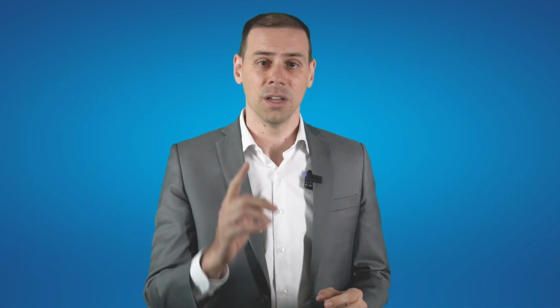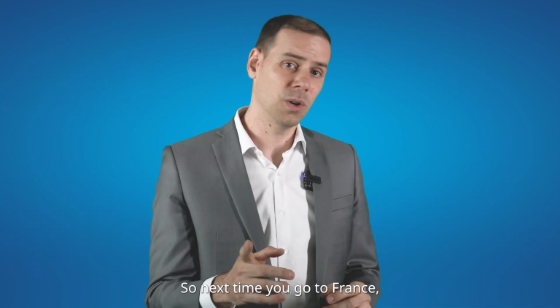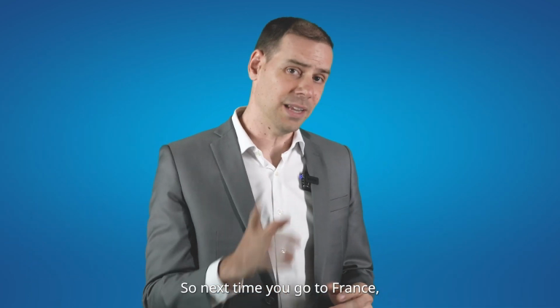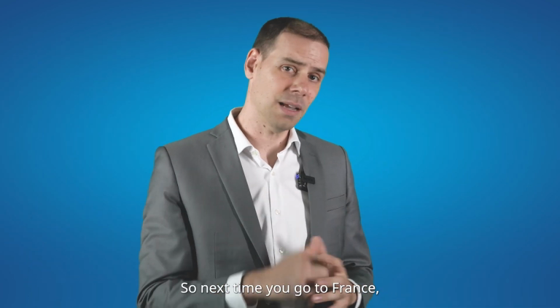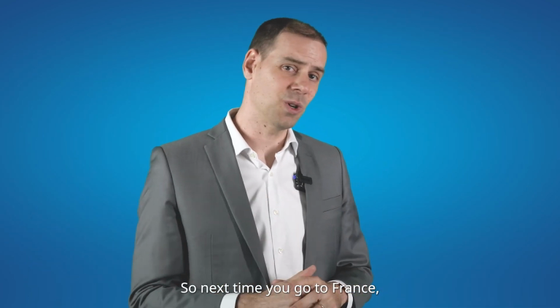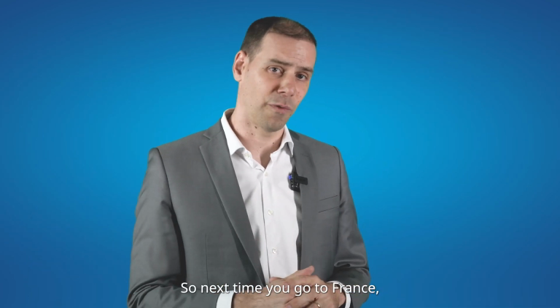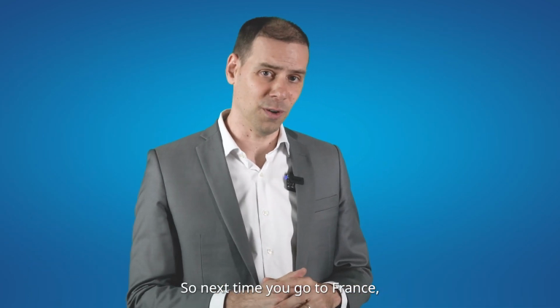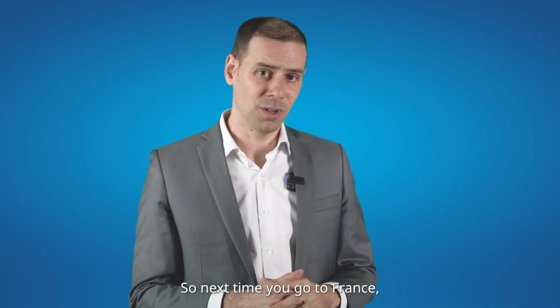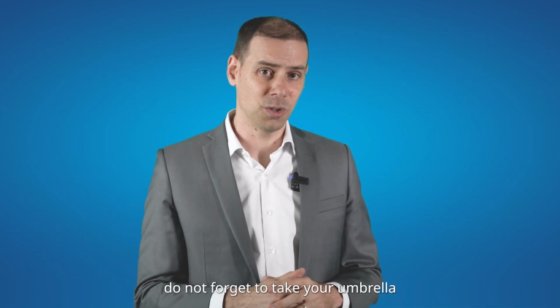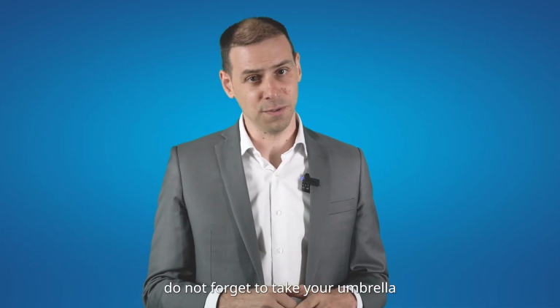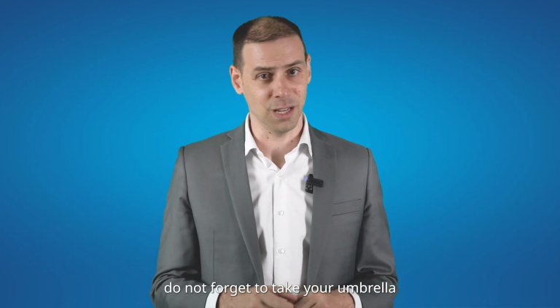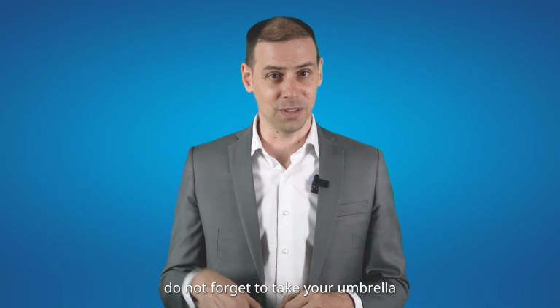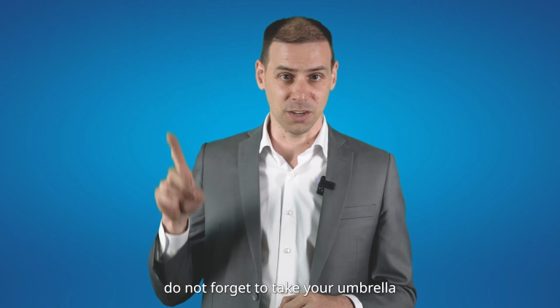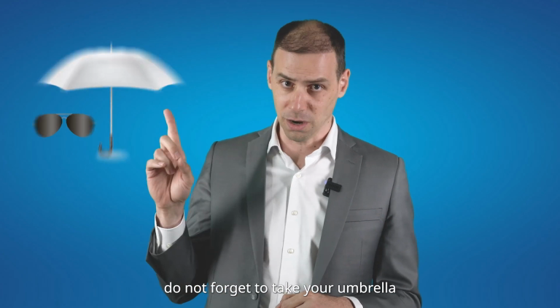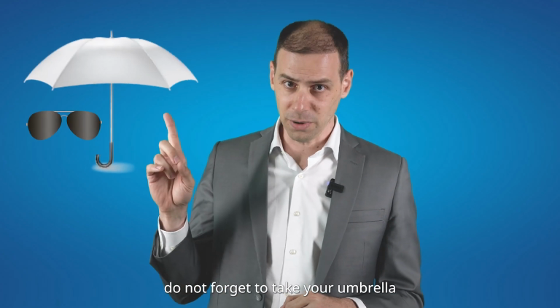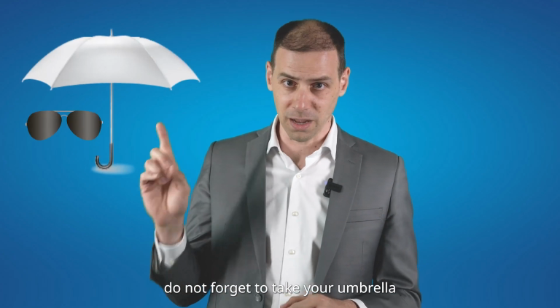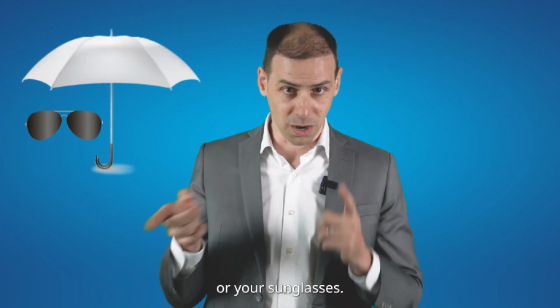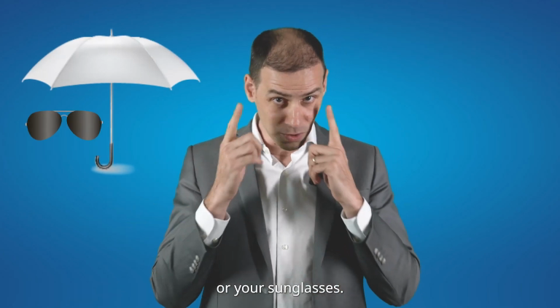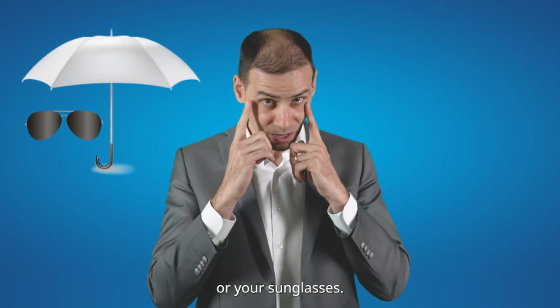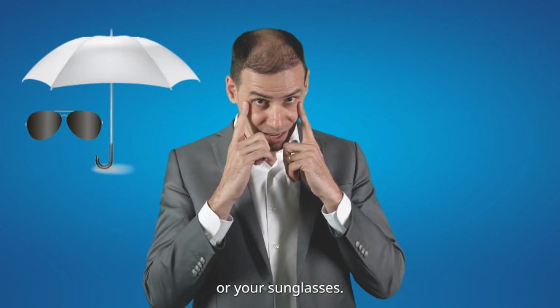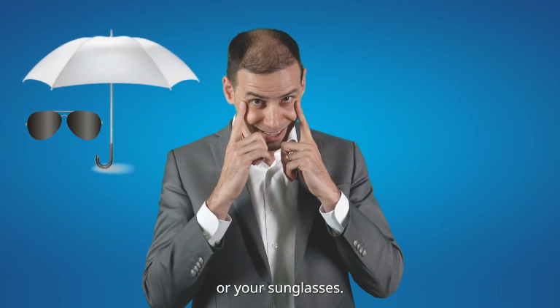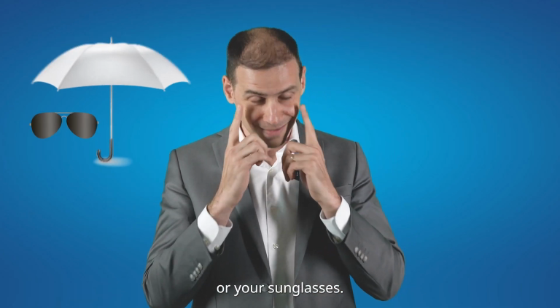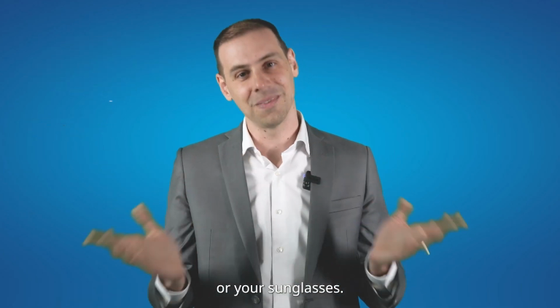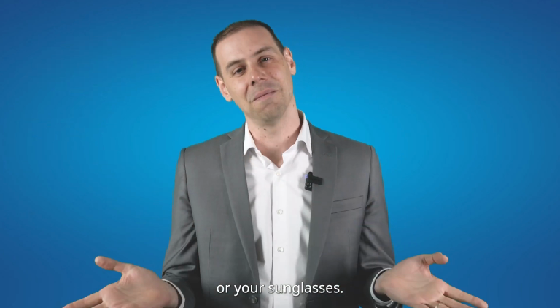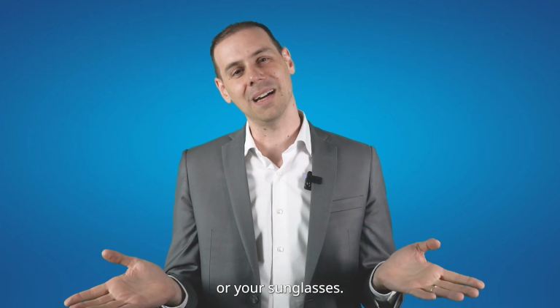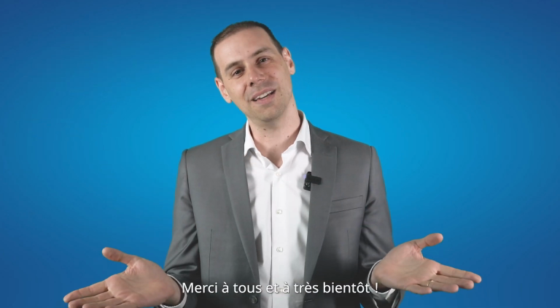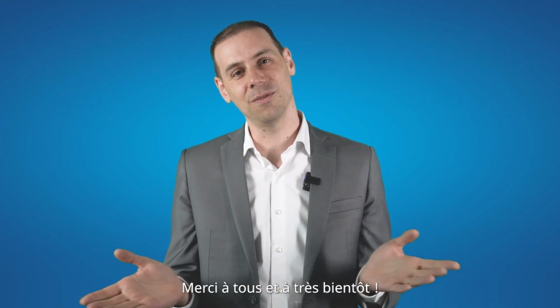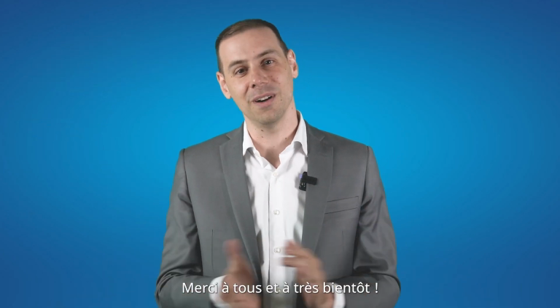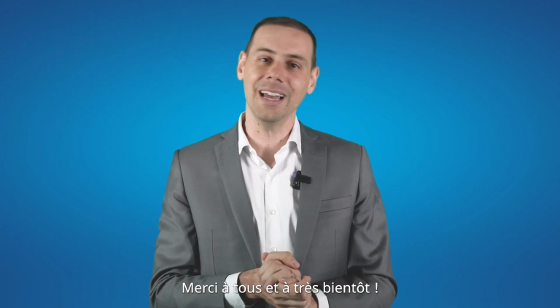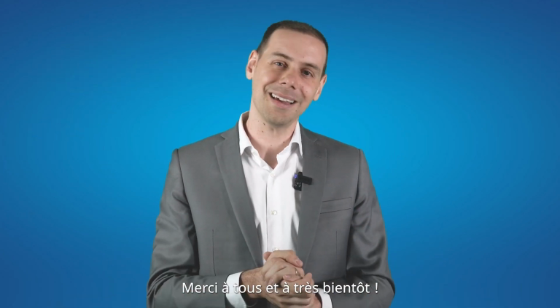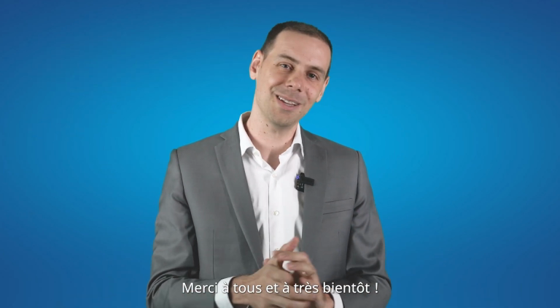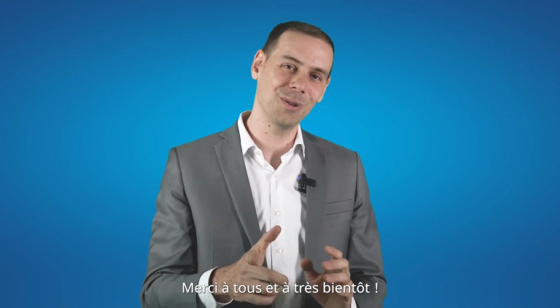So, next time you go to France, do not forget to take your umbrella or your sunglasses. Merci à vous et à très bientôt!